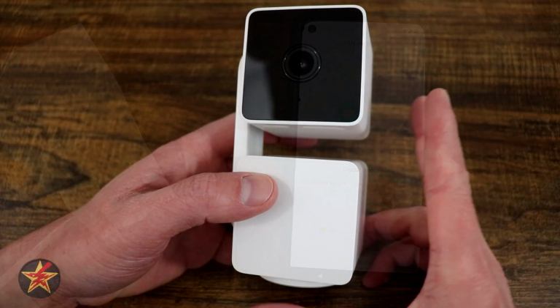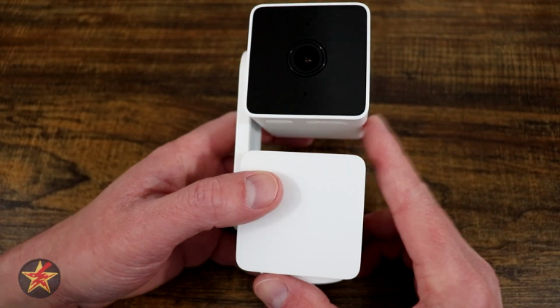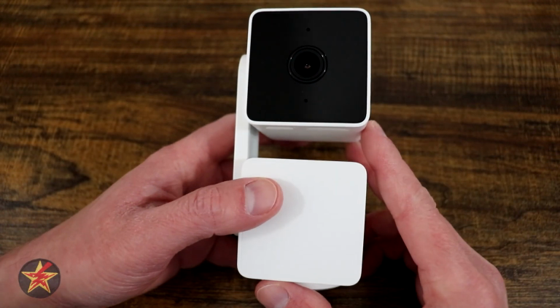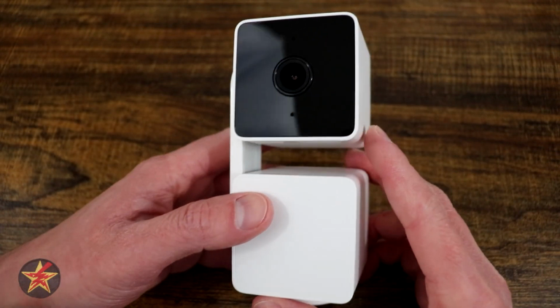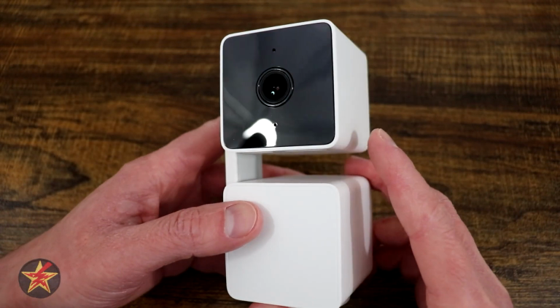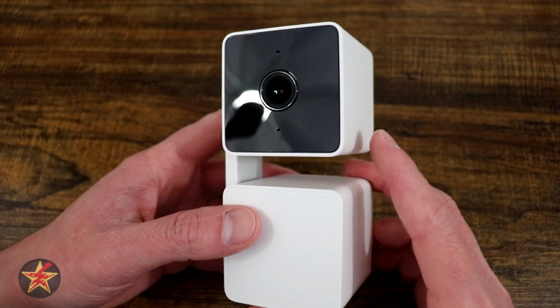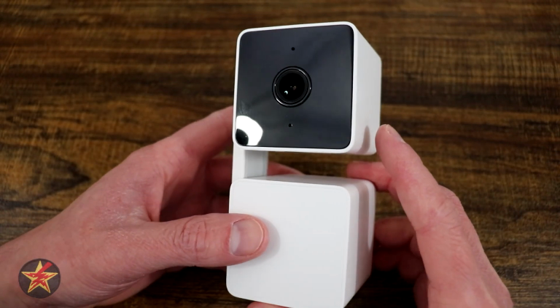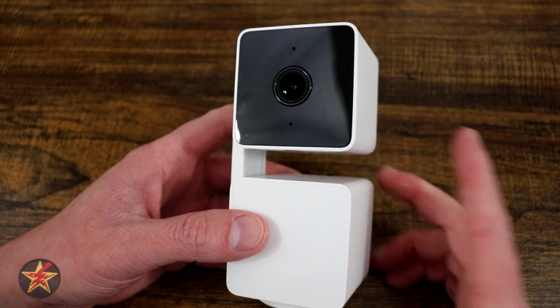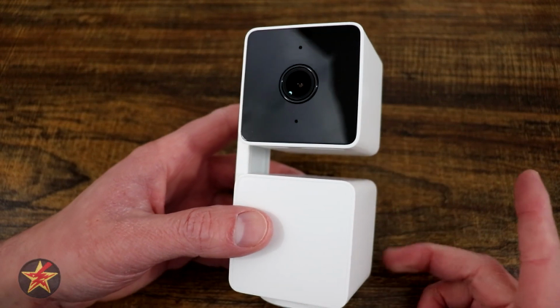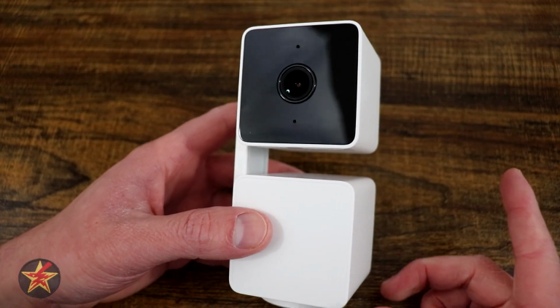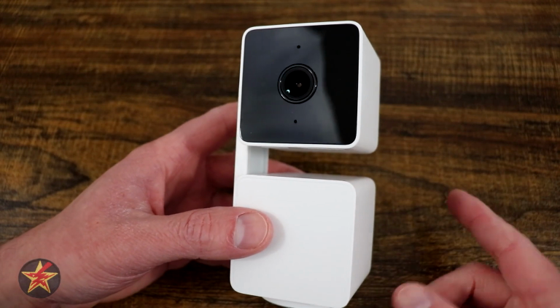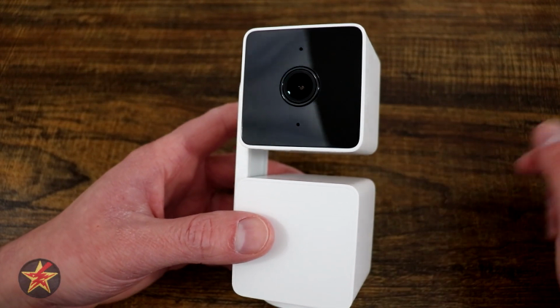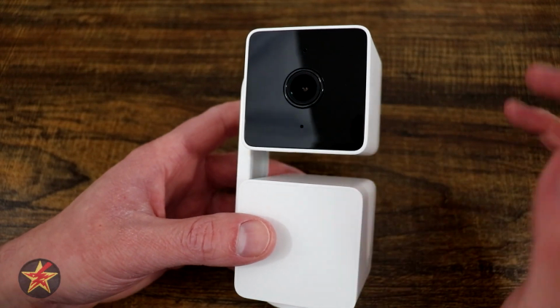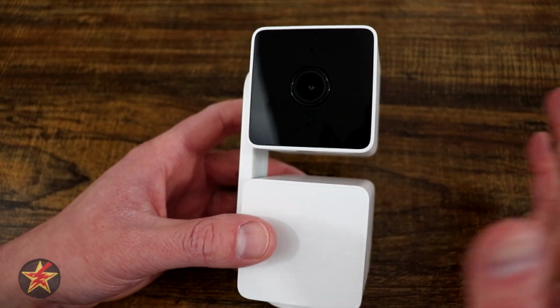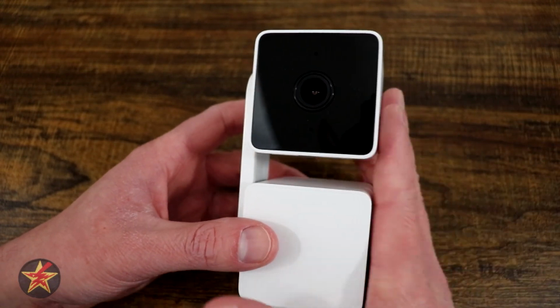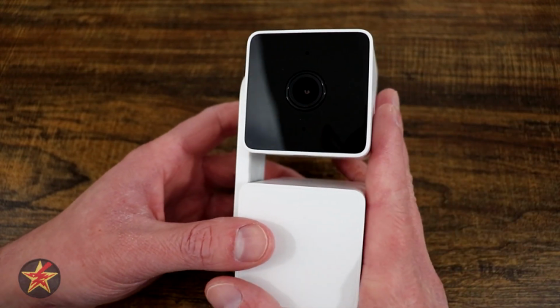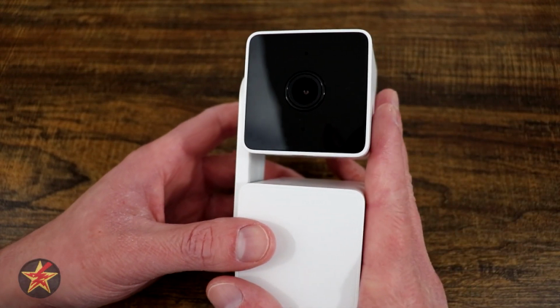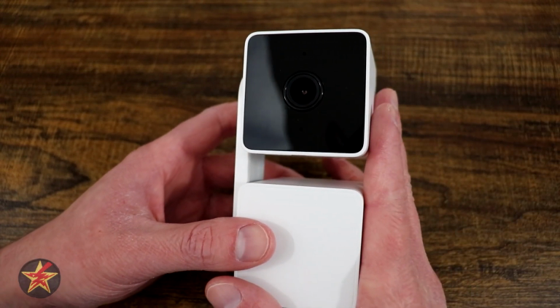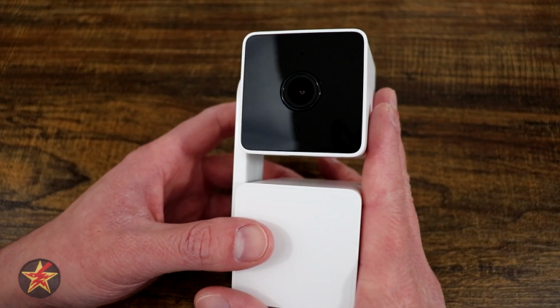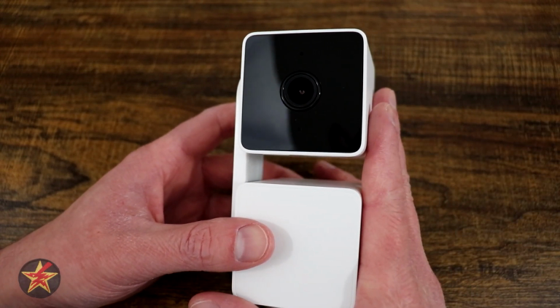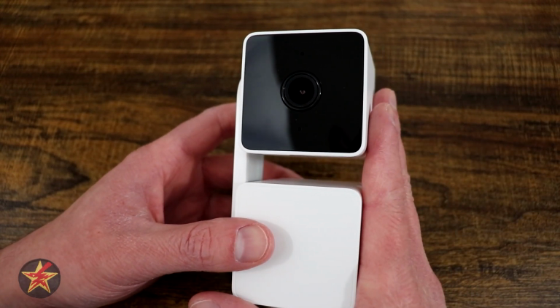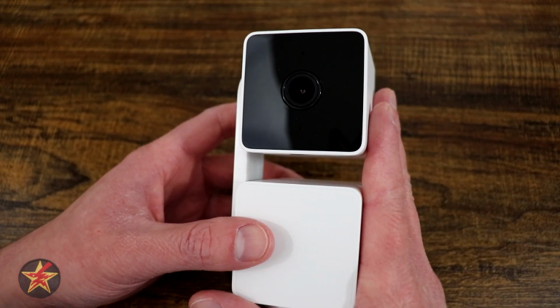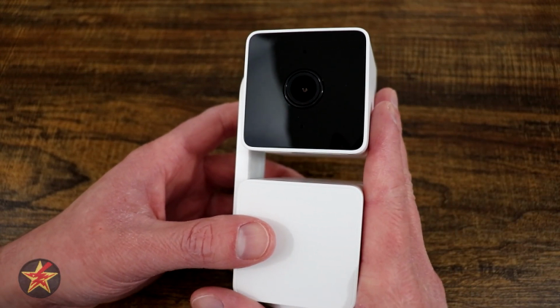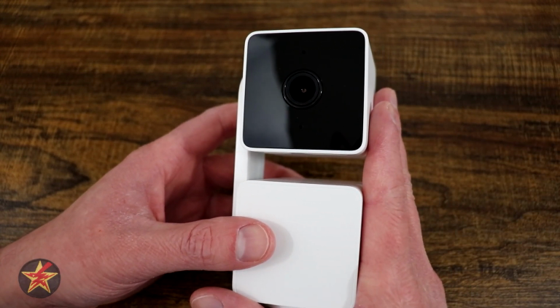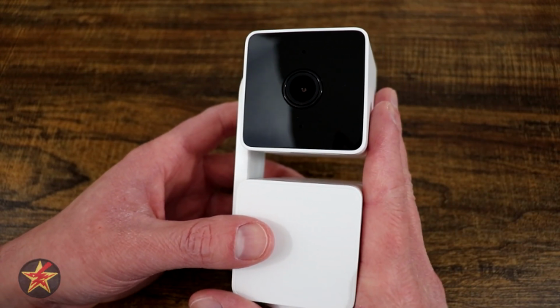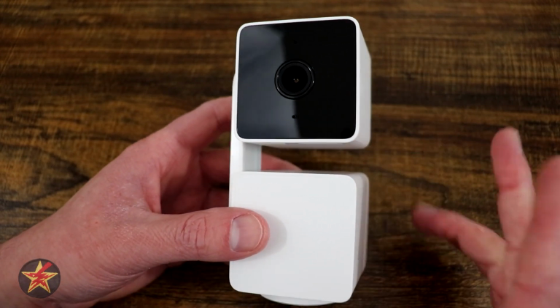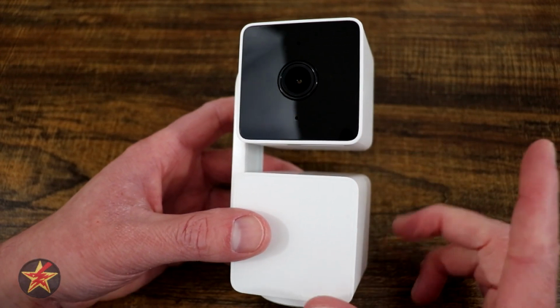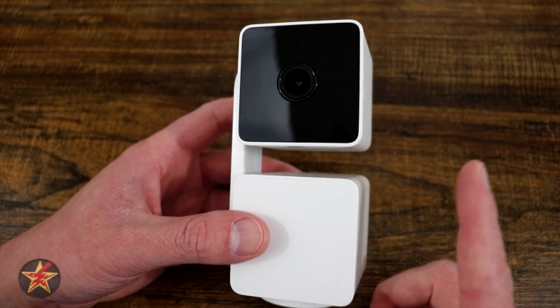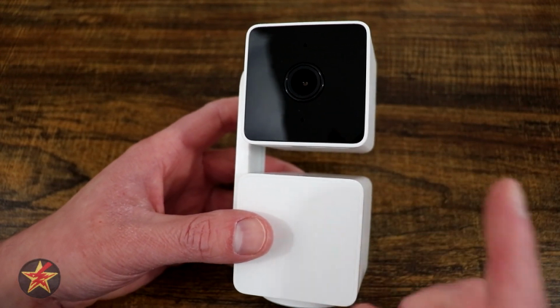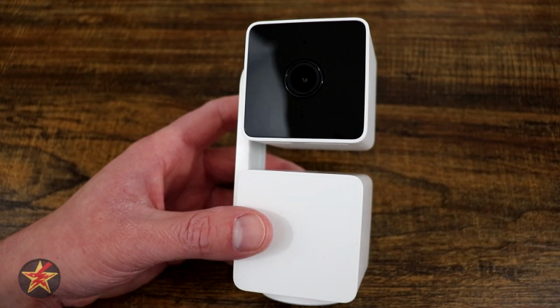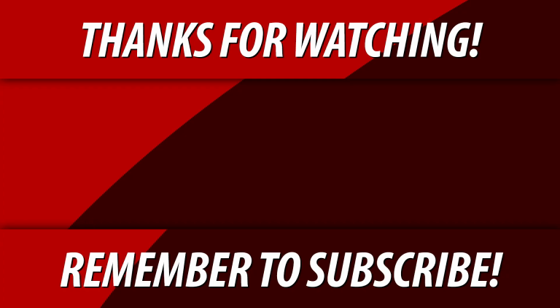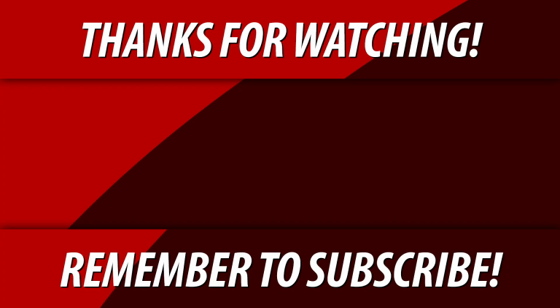Coming back to our hardware, it is IP65 weather rated.